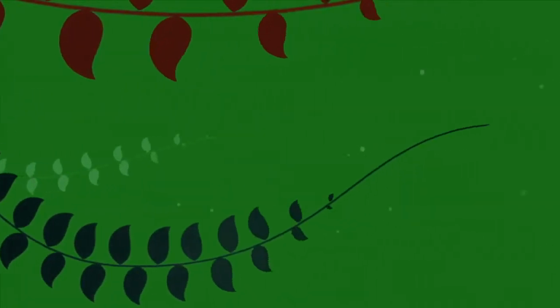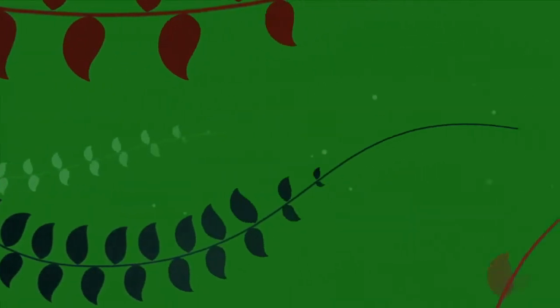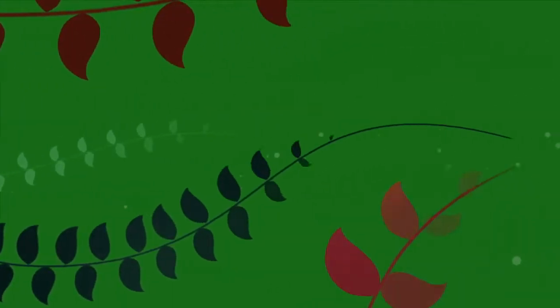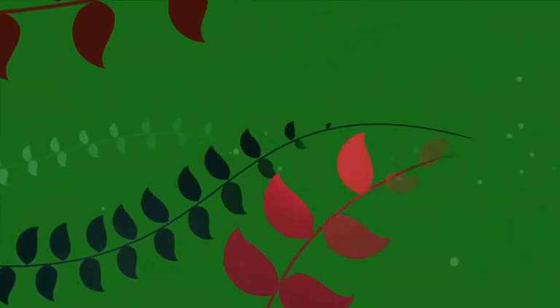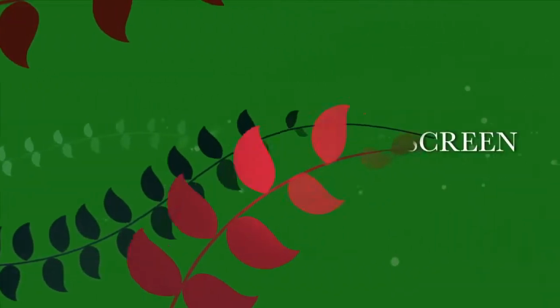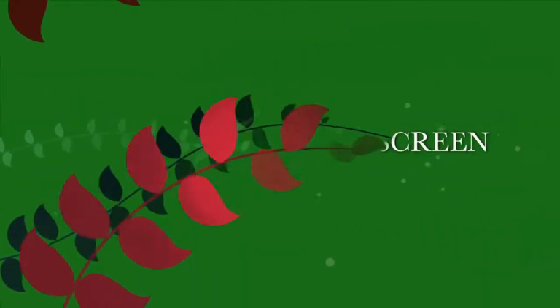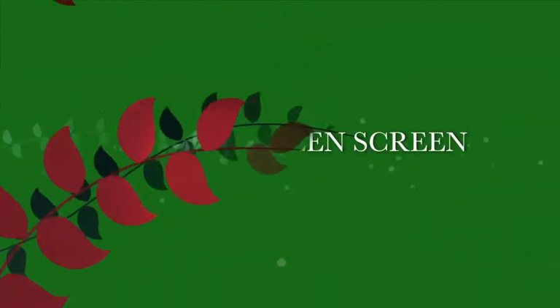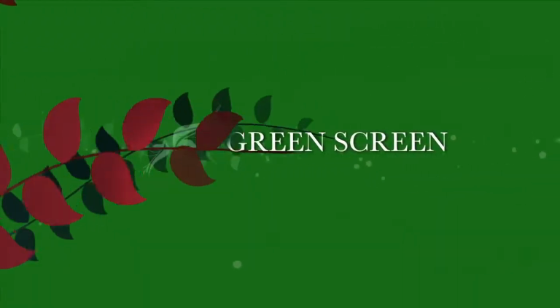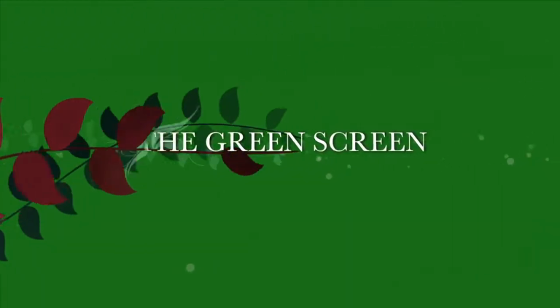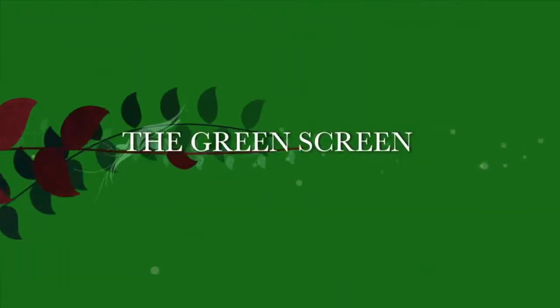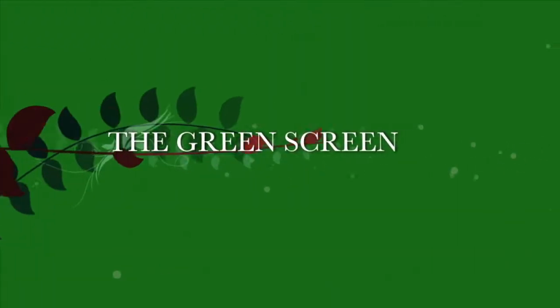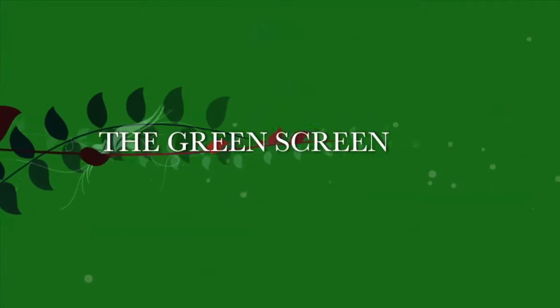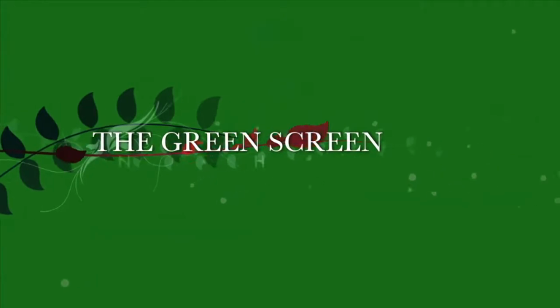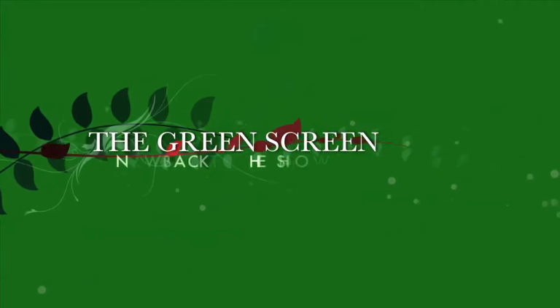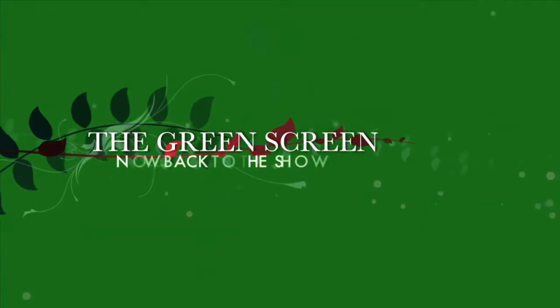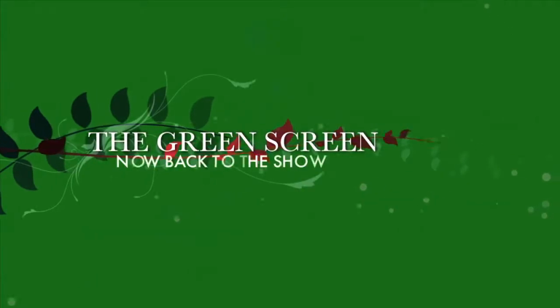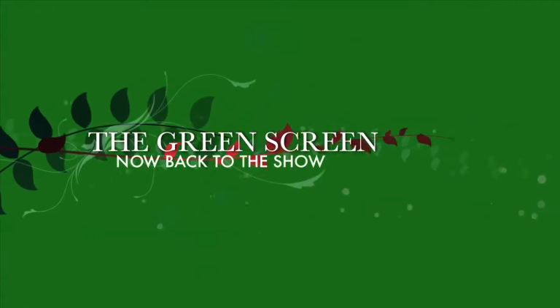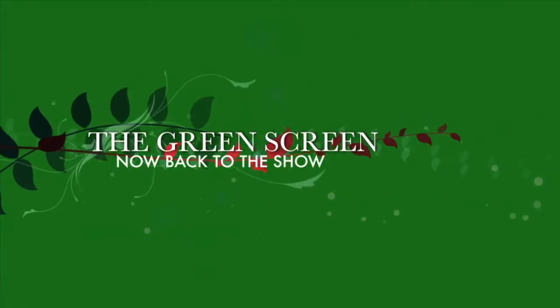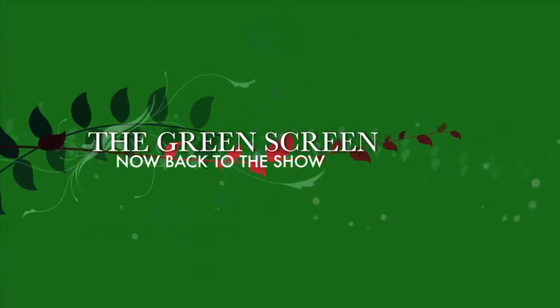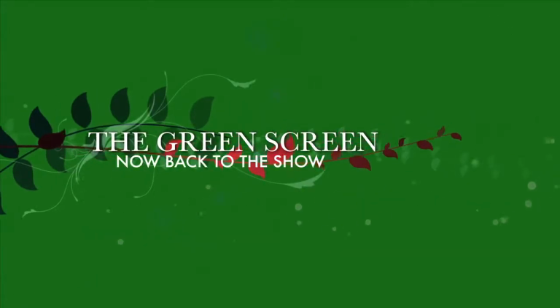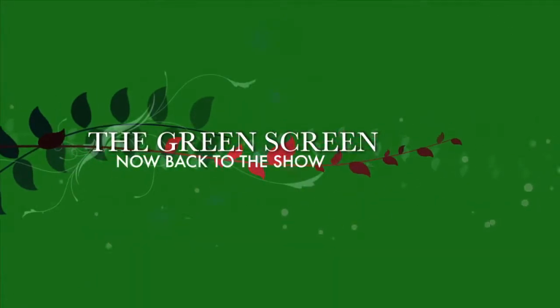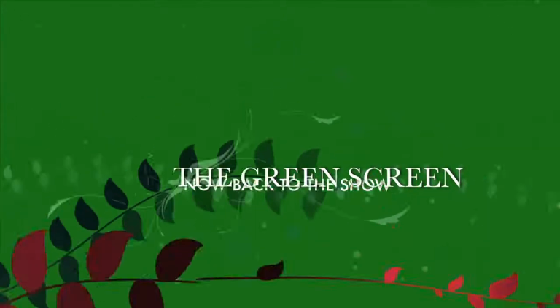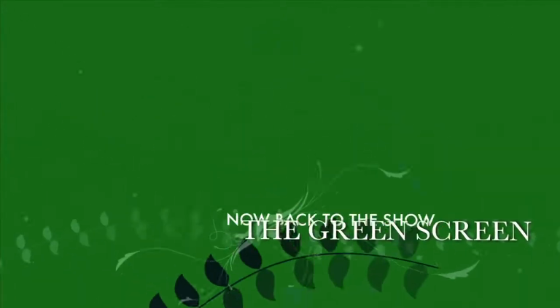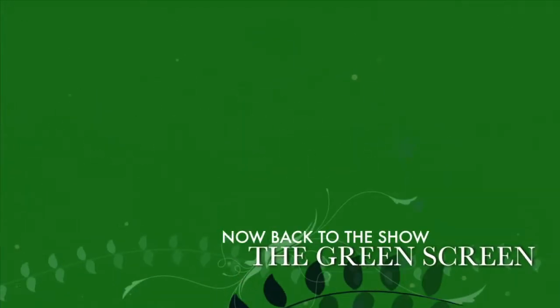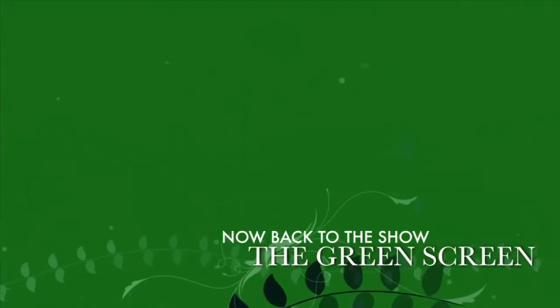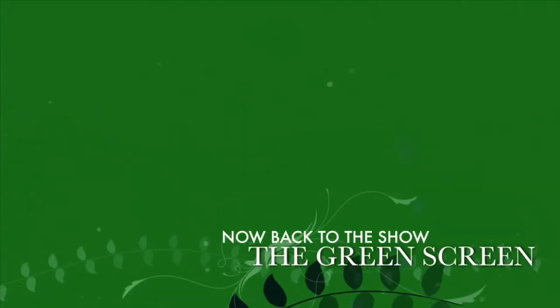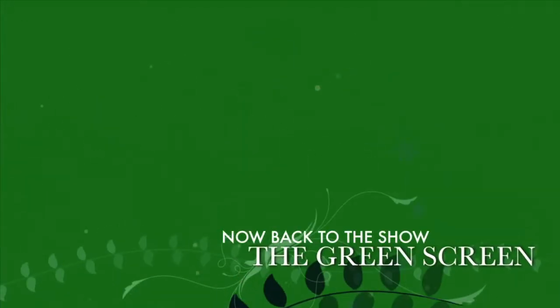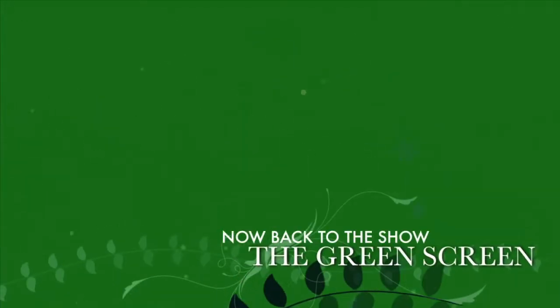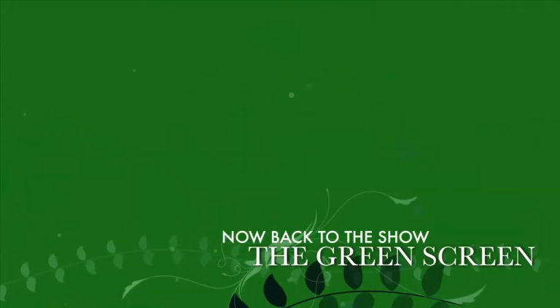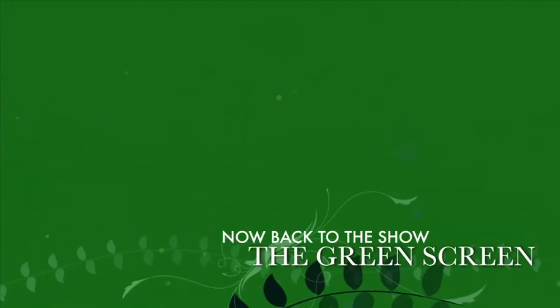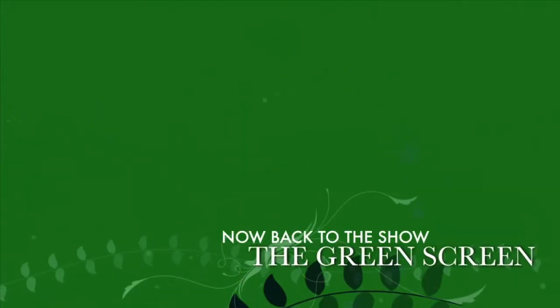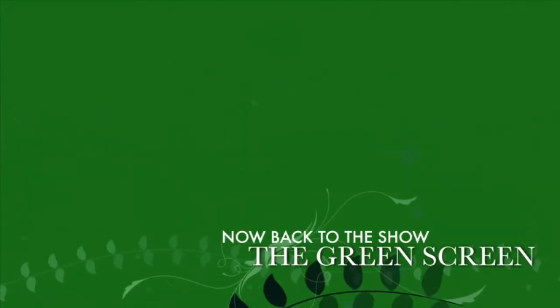Next up on the Green Screen, we follow Fred Greenhall on a solar road tour.